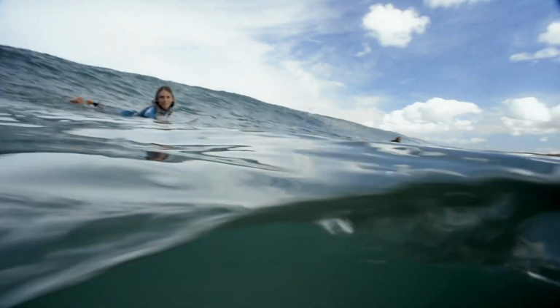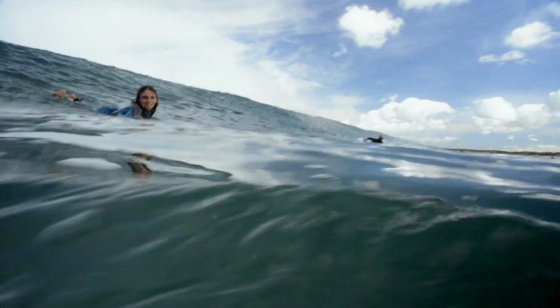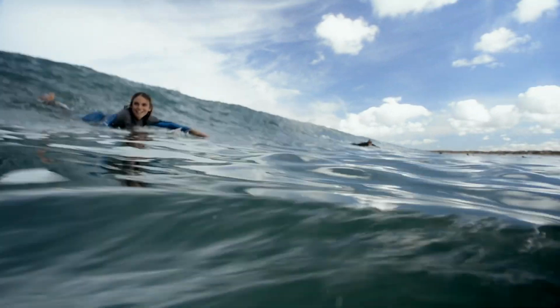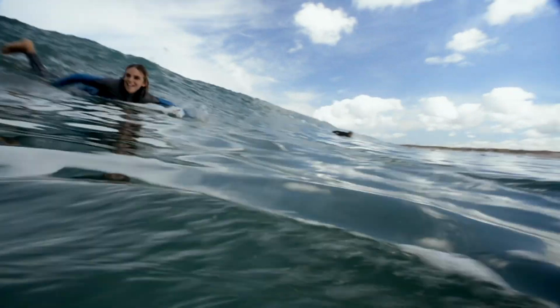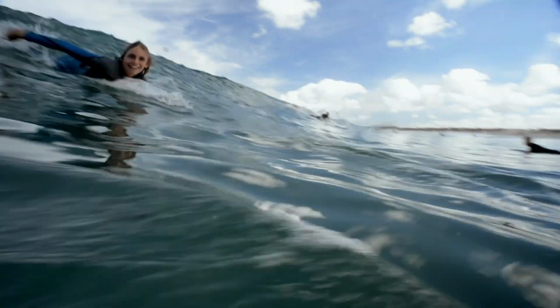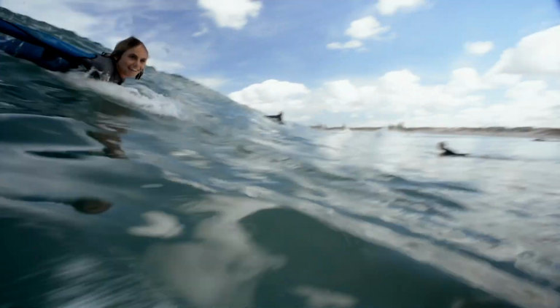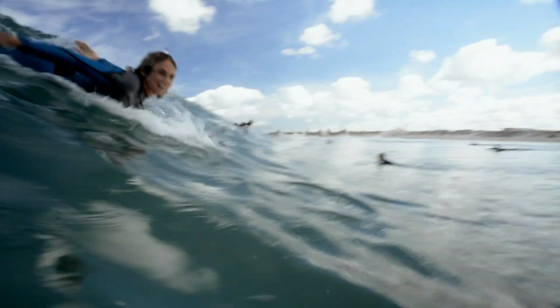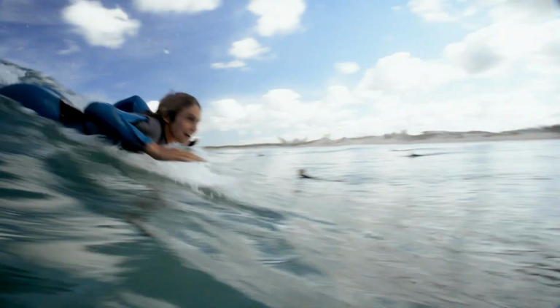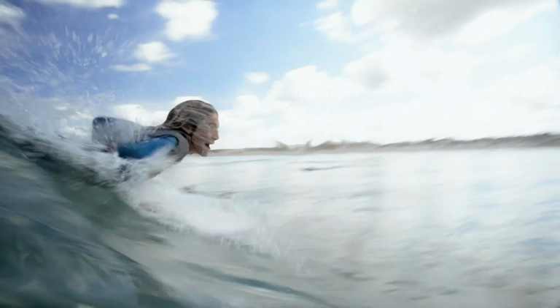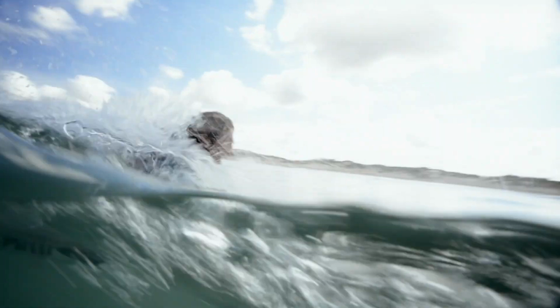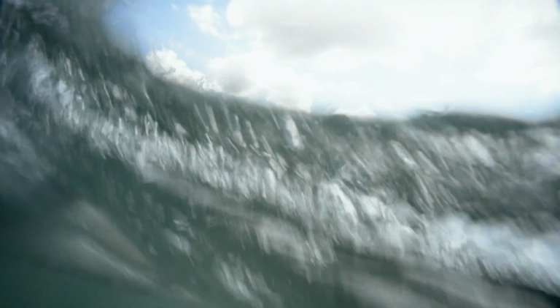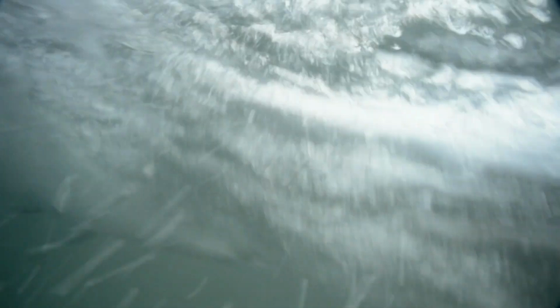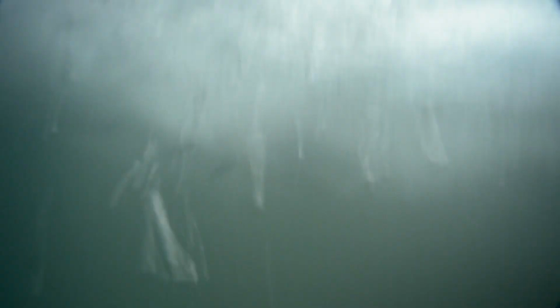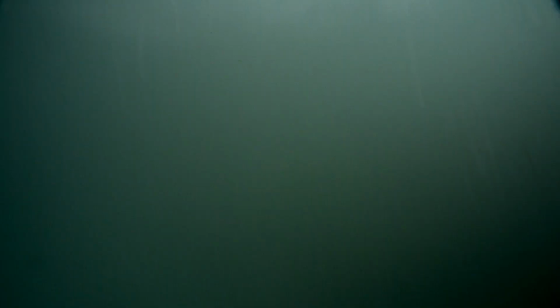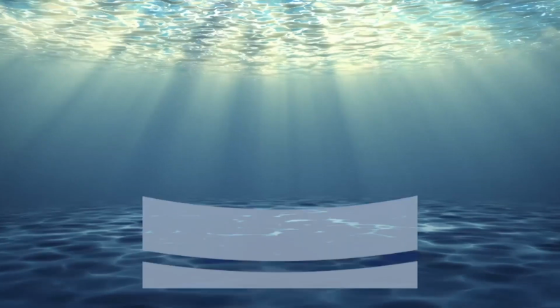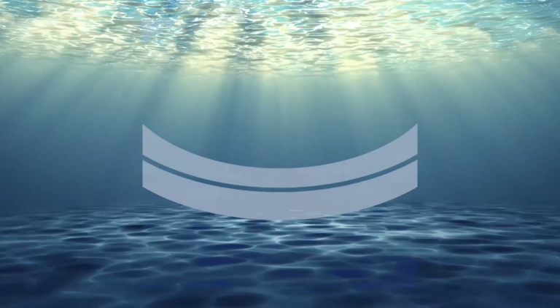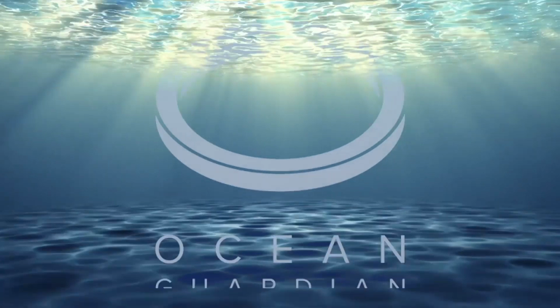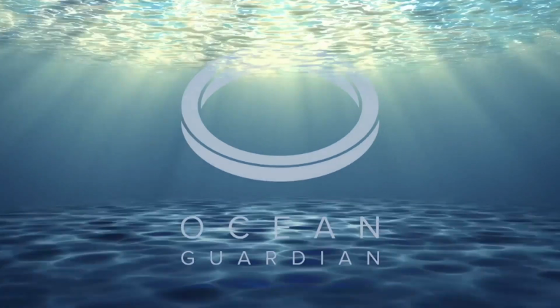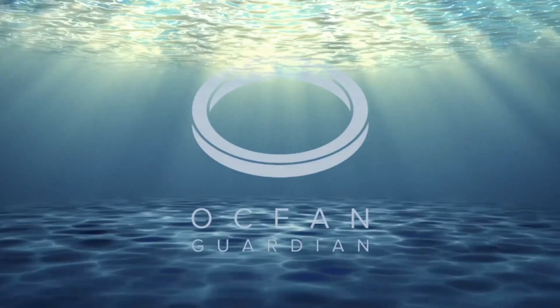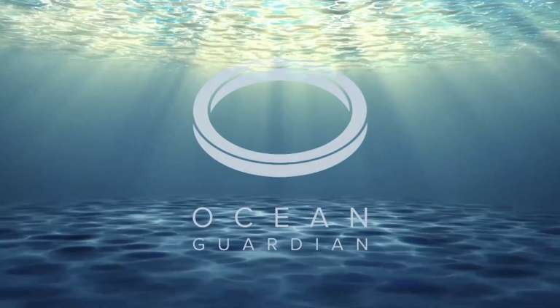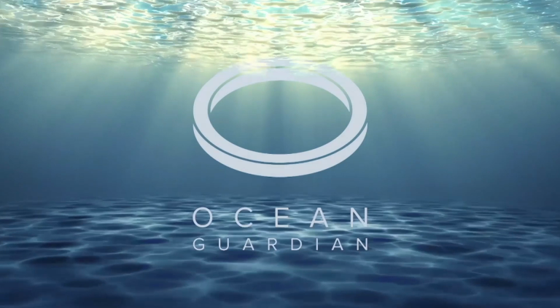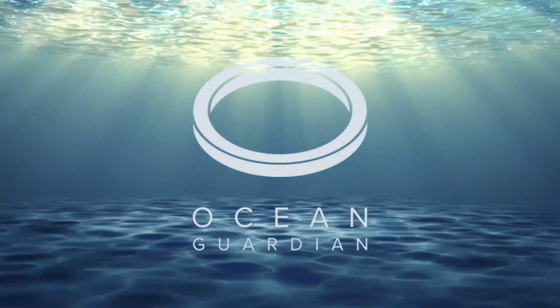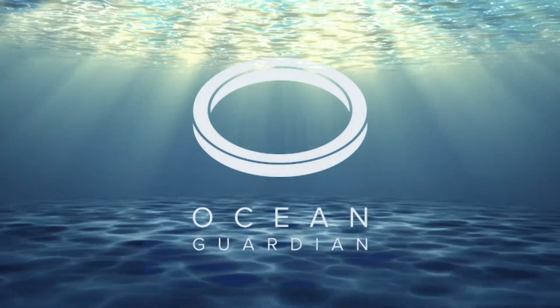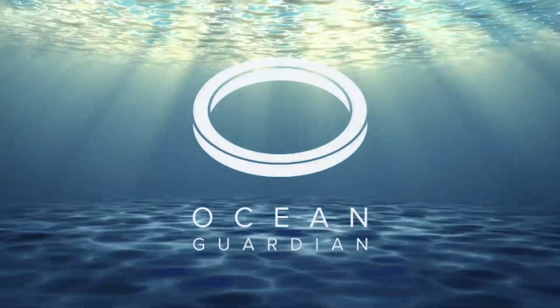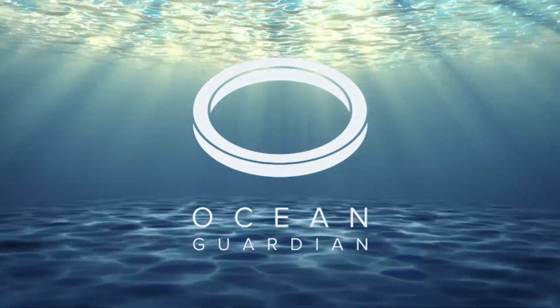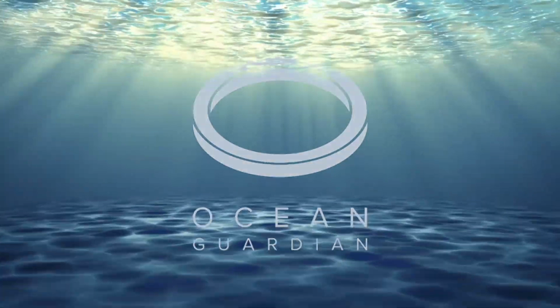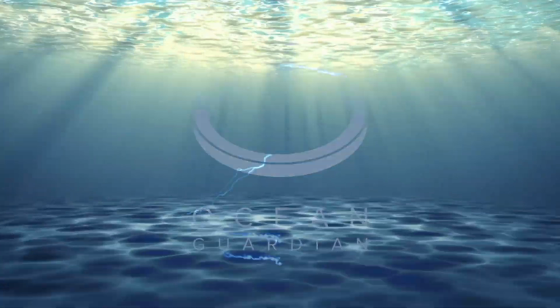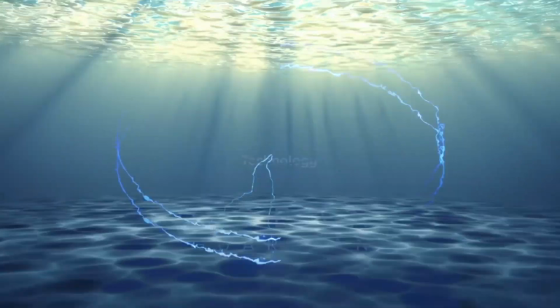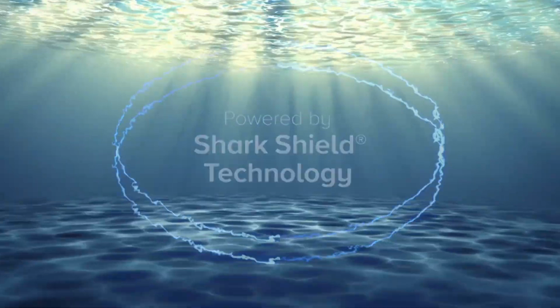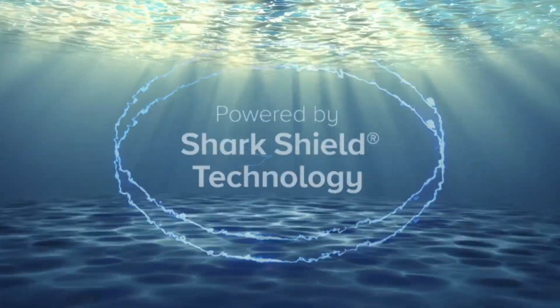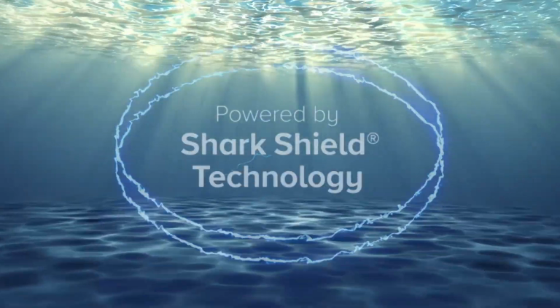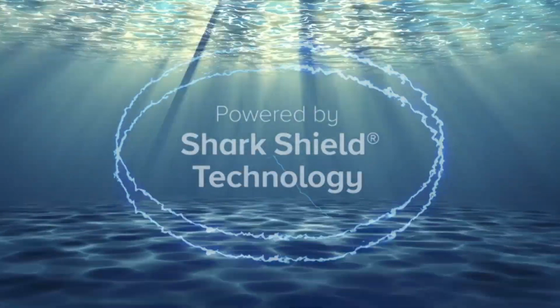Shark Shield is proven to turn sharks away. So get out there and enjoy your ocean adventure. Take care.